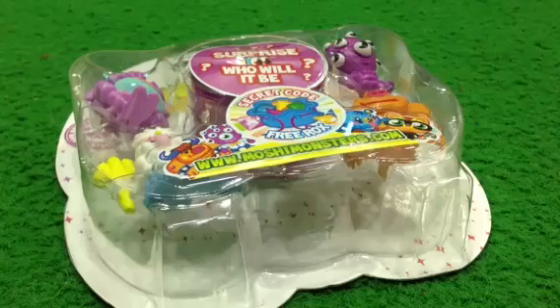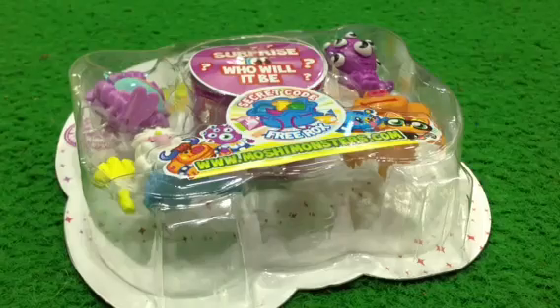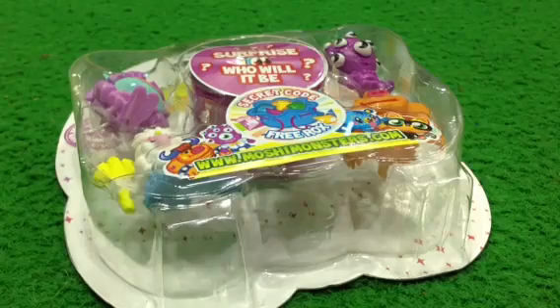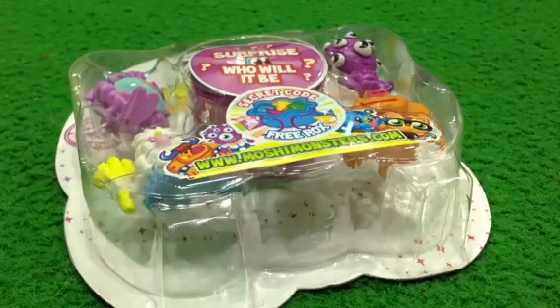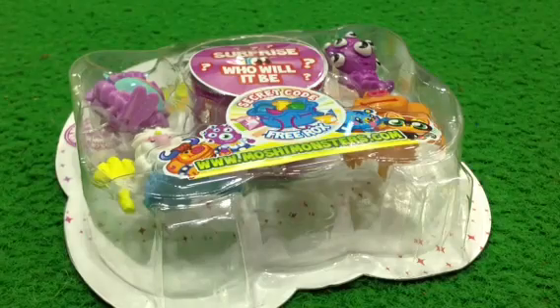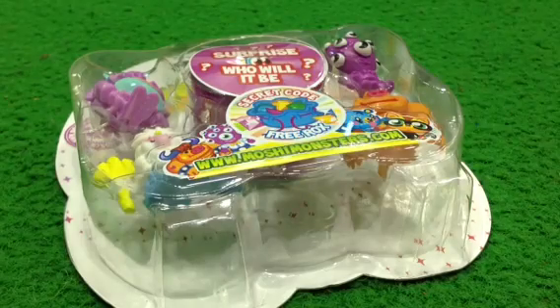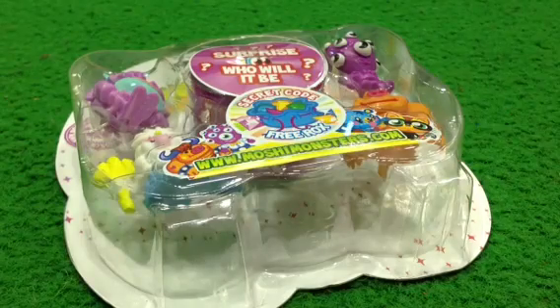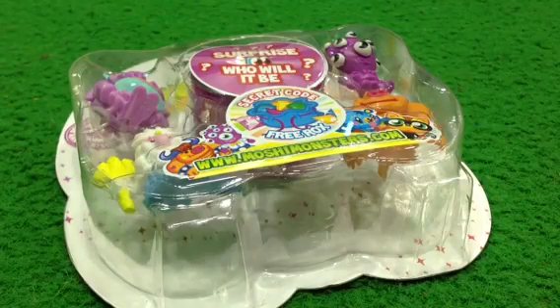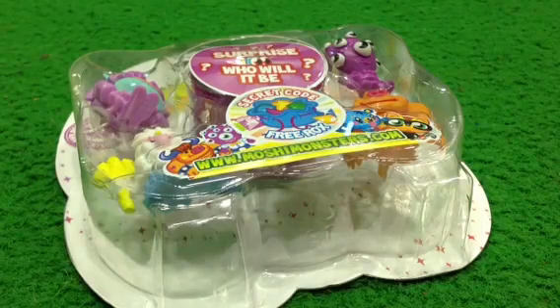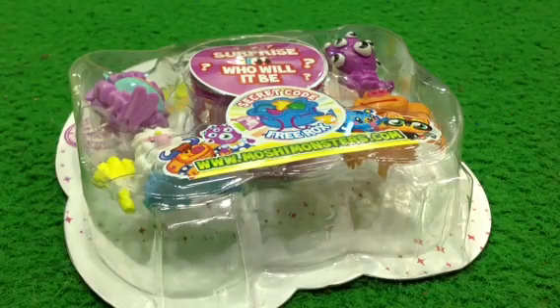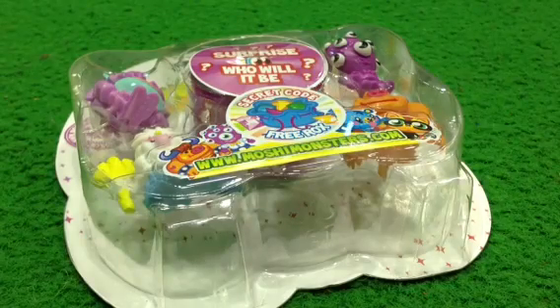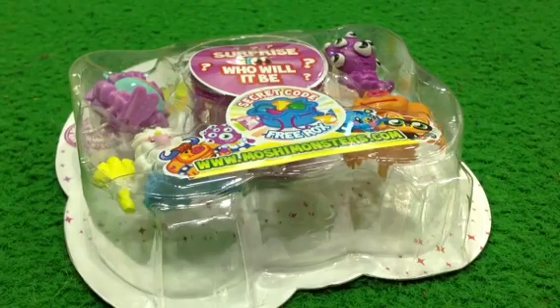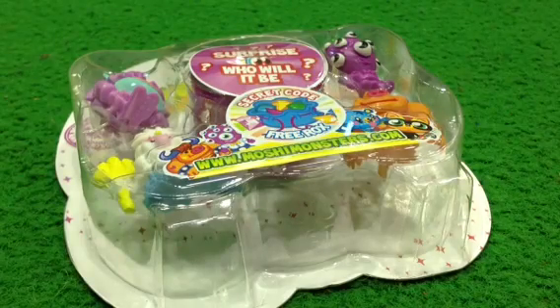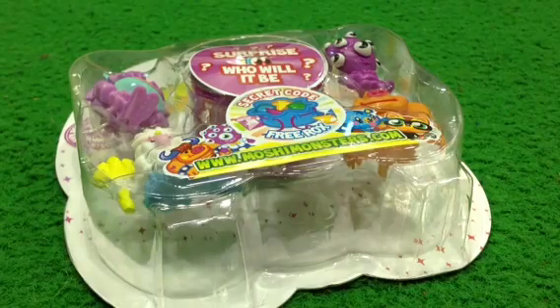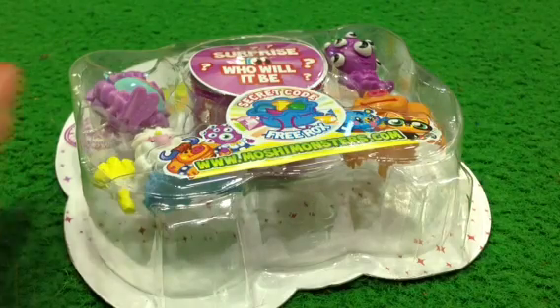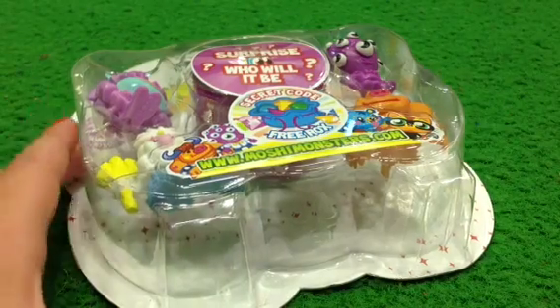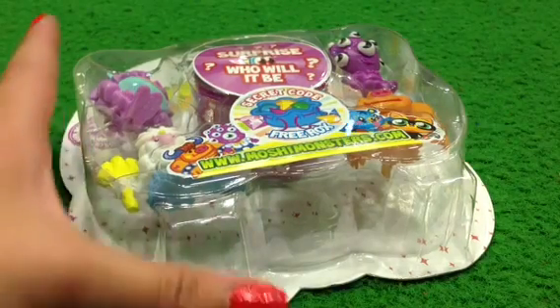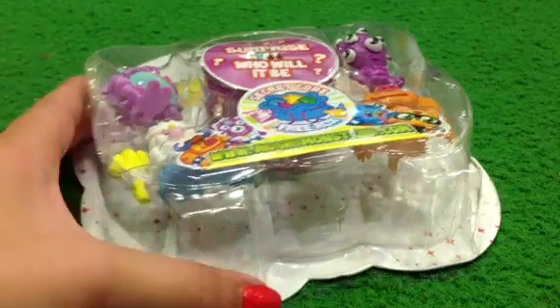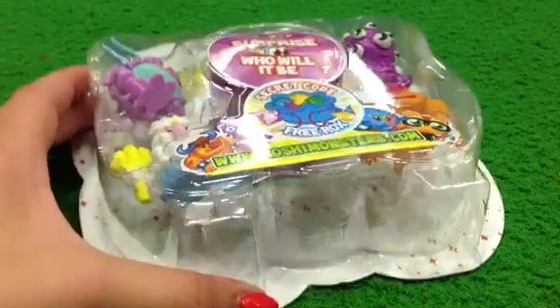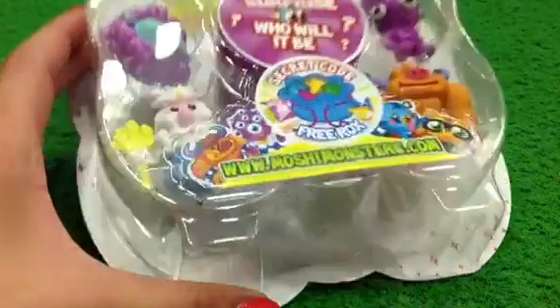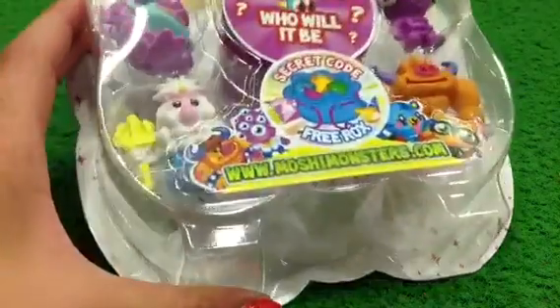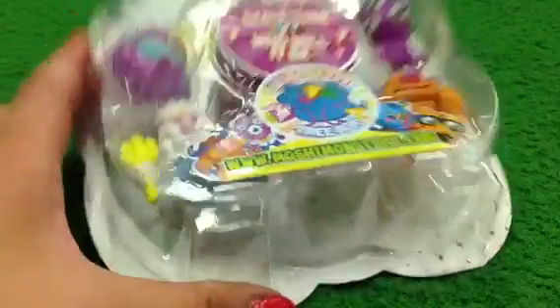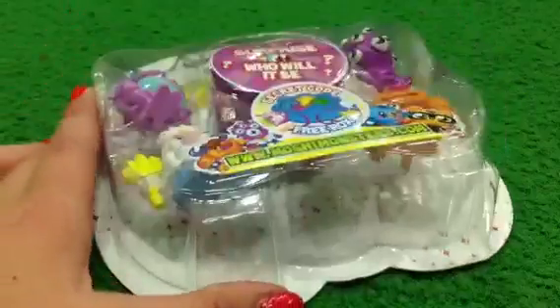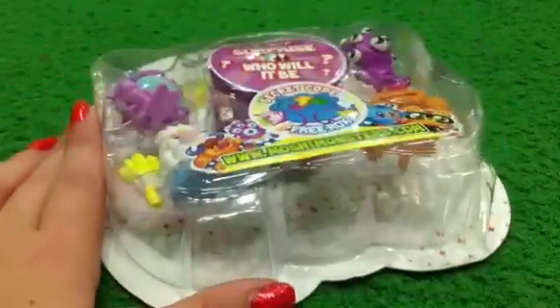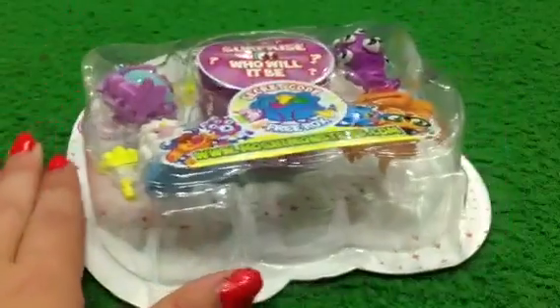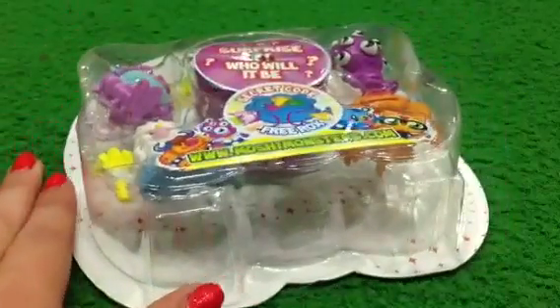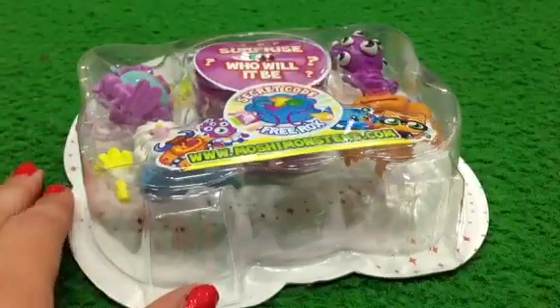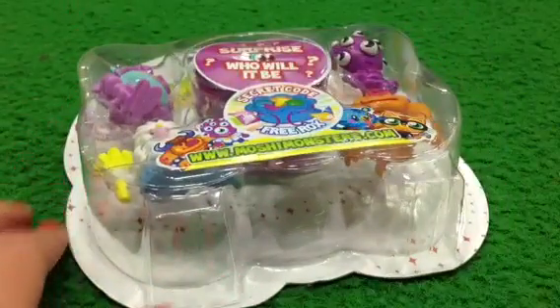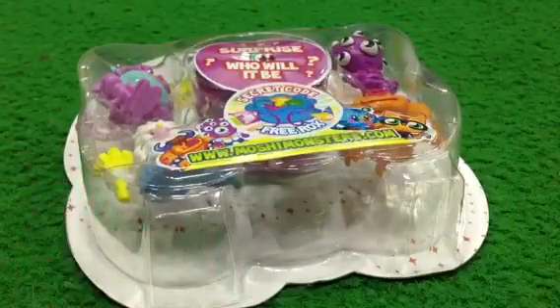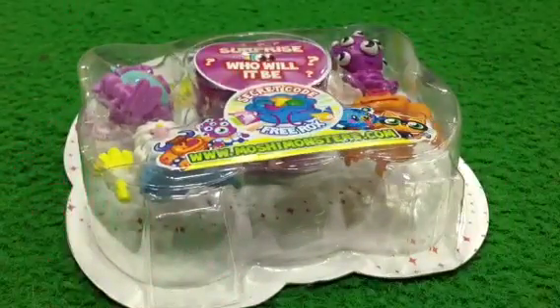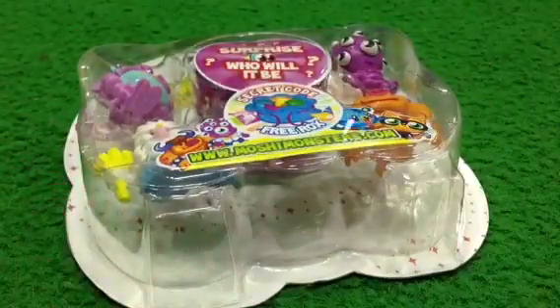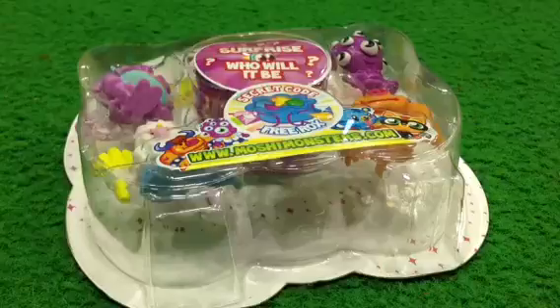Hey guys, Anastasia Kings here, and today I'm going to be doing an opening and review on the Moshi Monsters Series 7 figures.